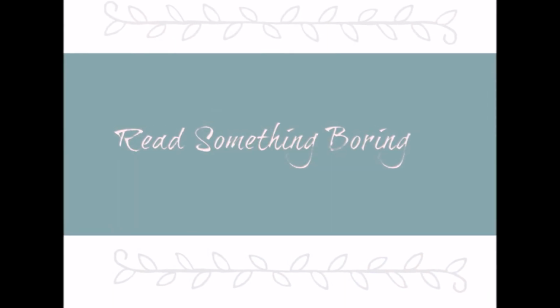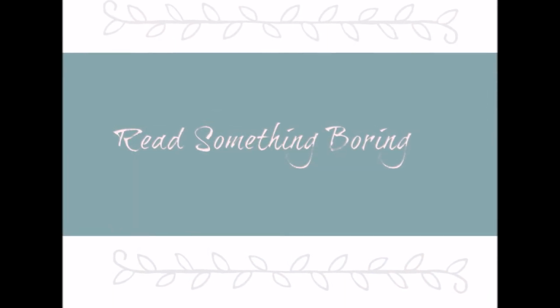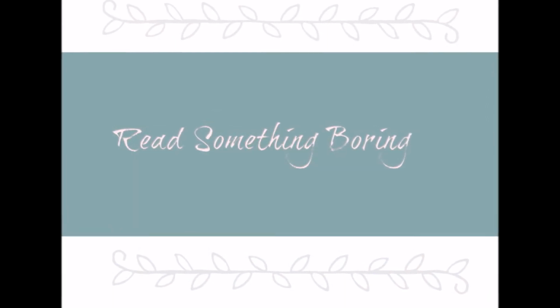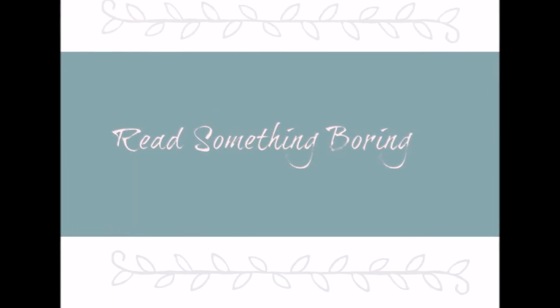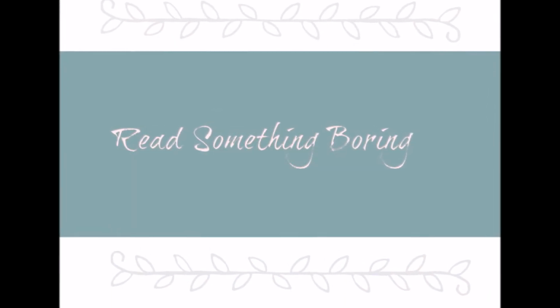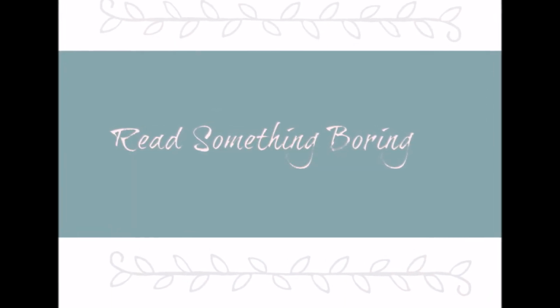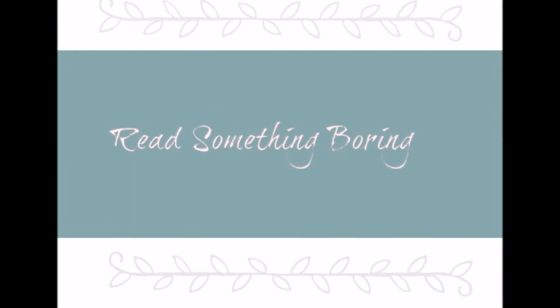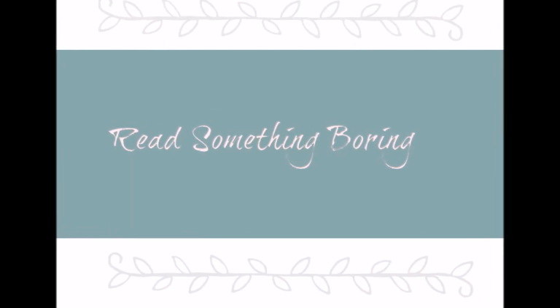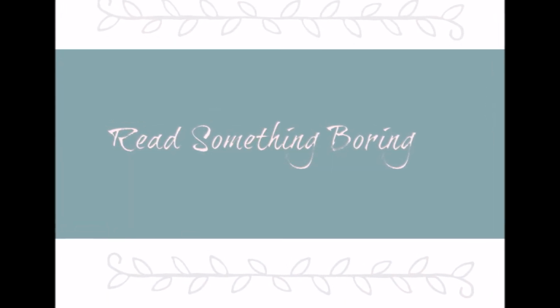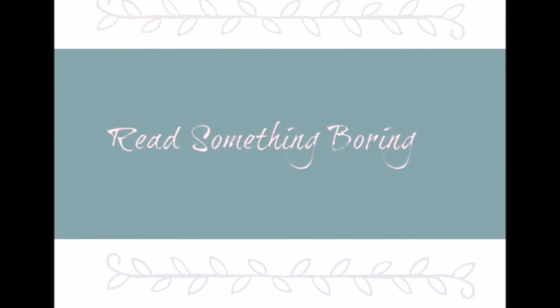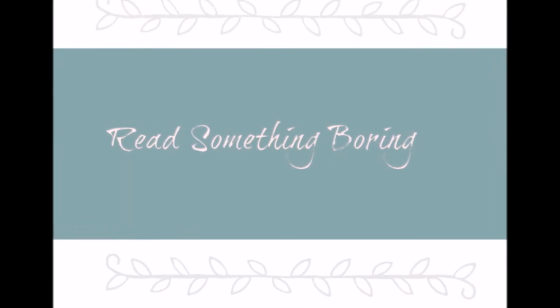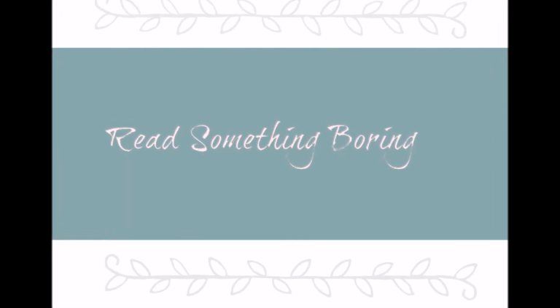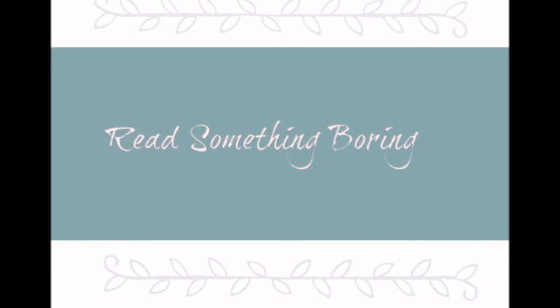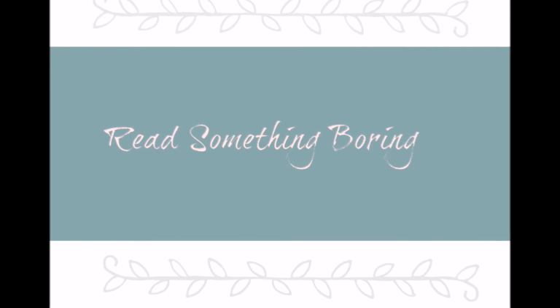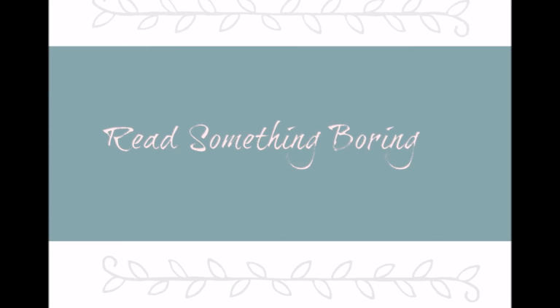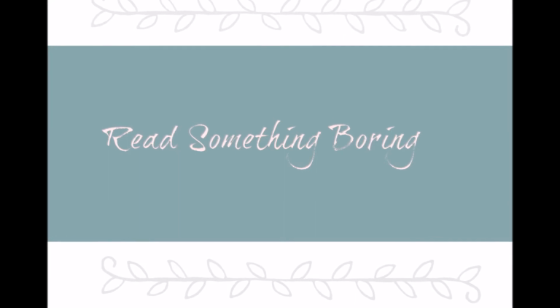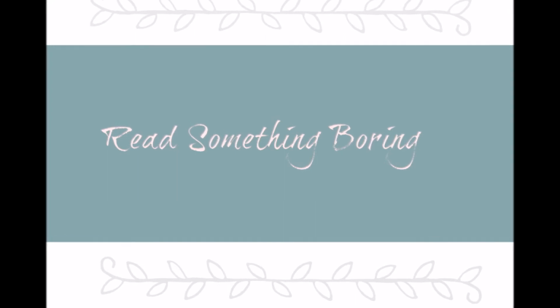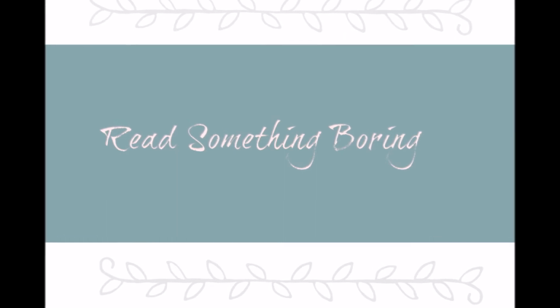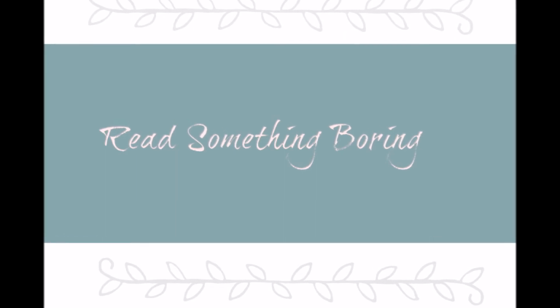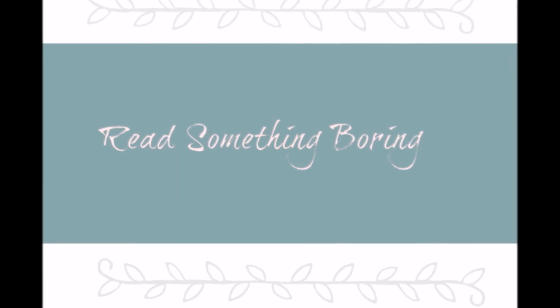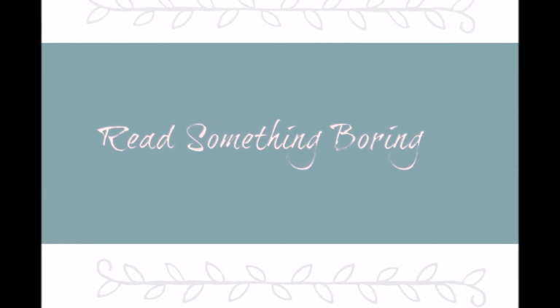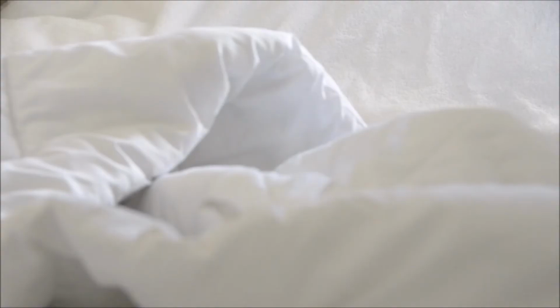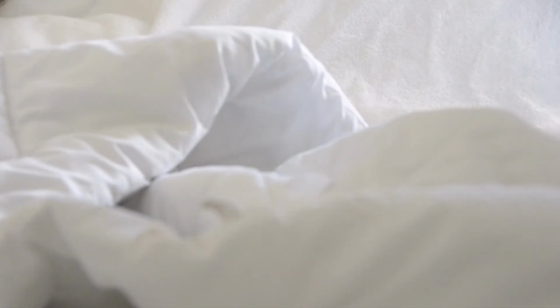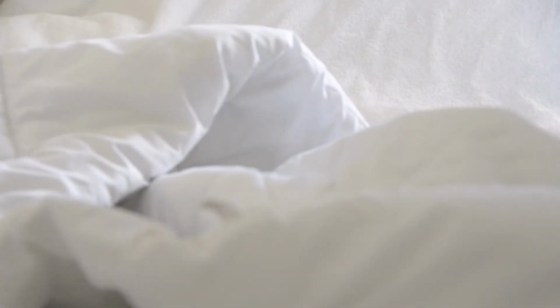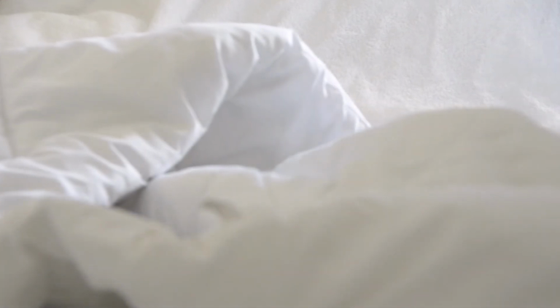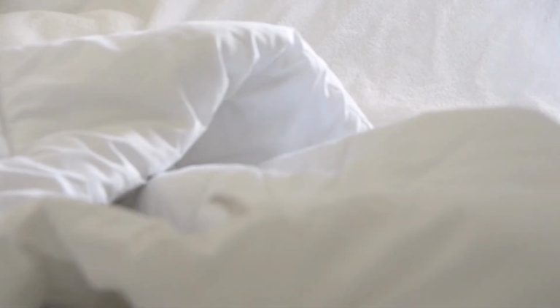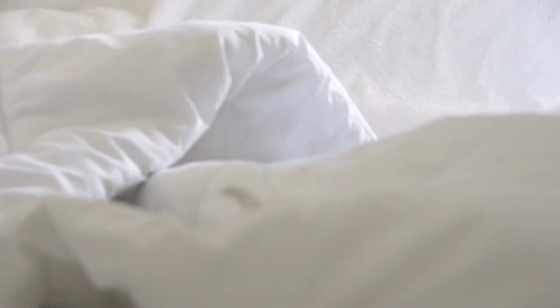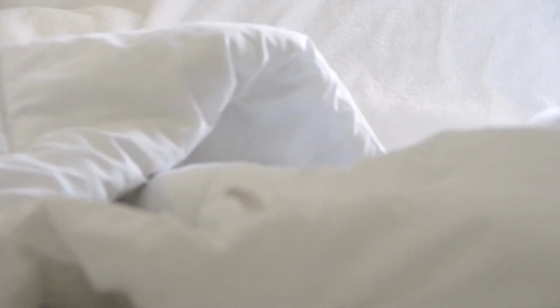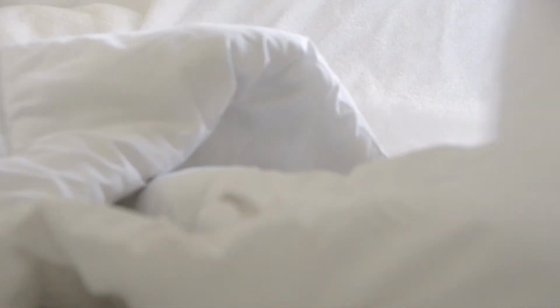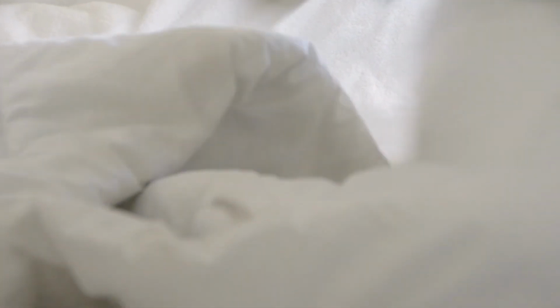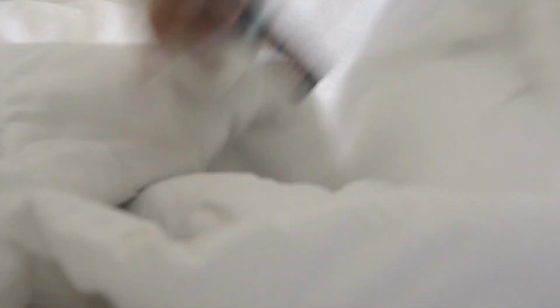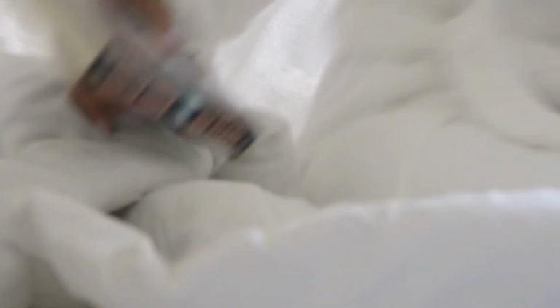My last tip is to read something boring before bed. This definitely helps — it will make you fall asleep faster.